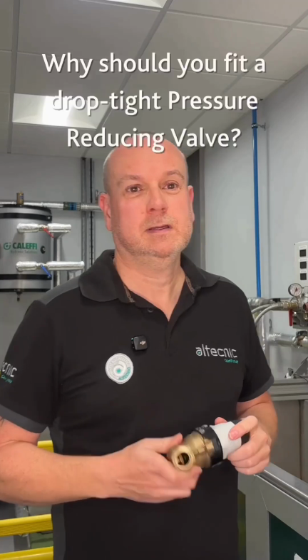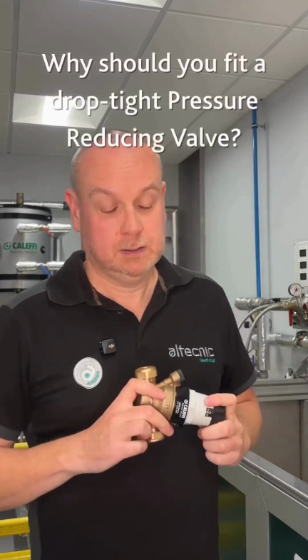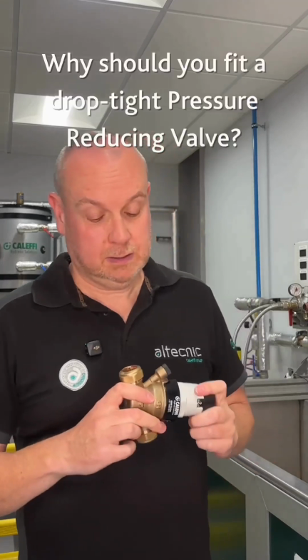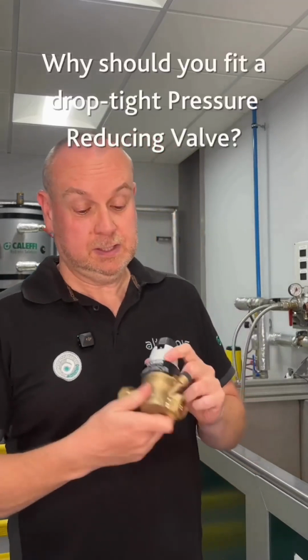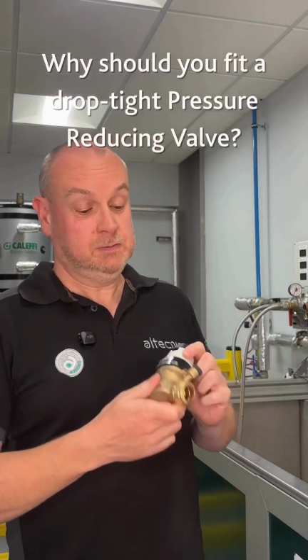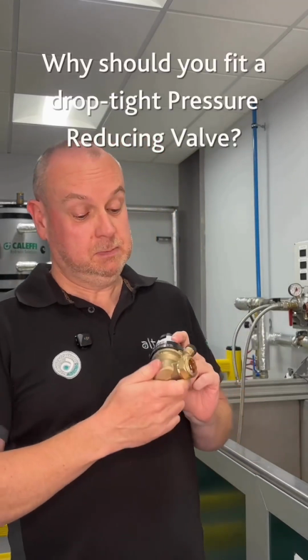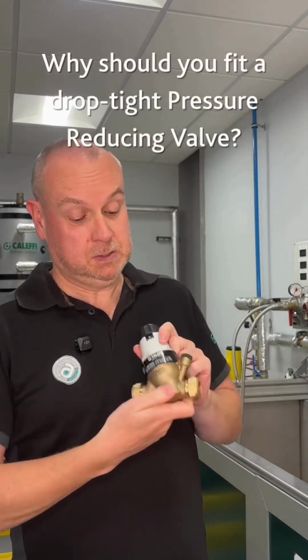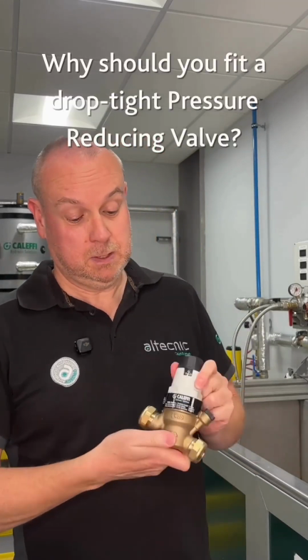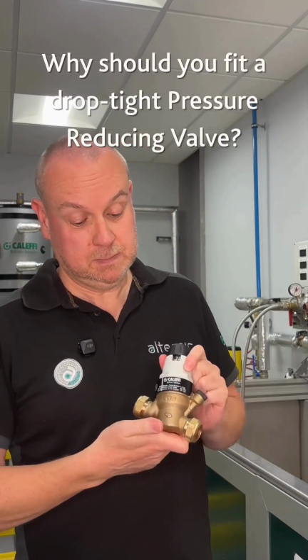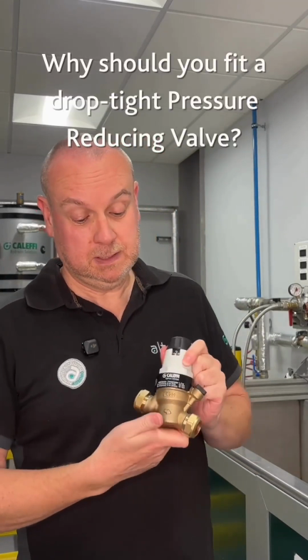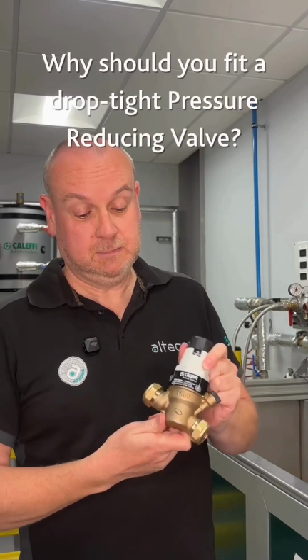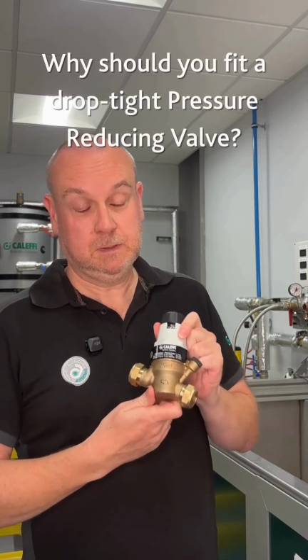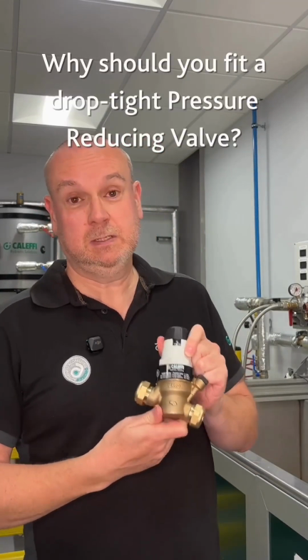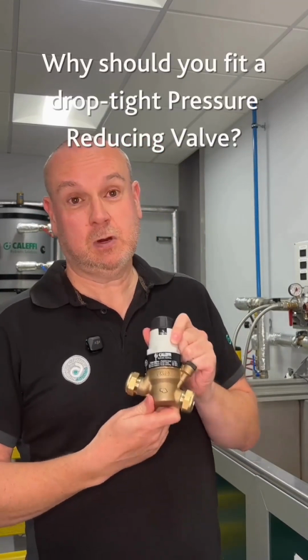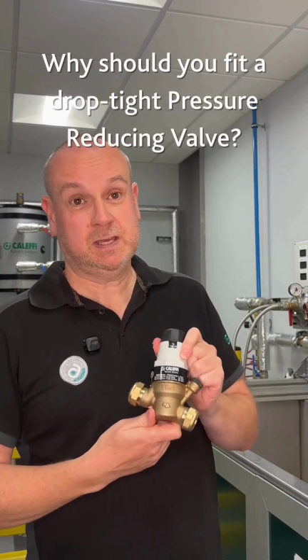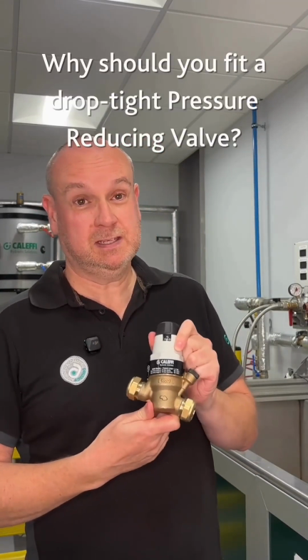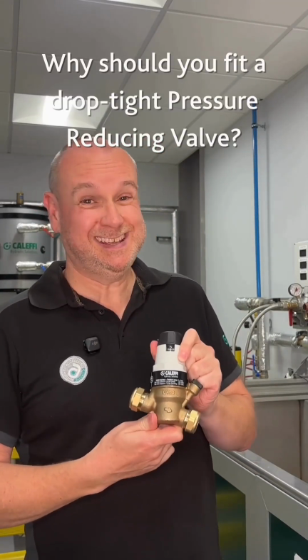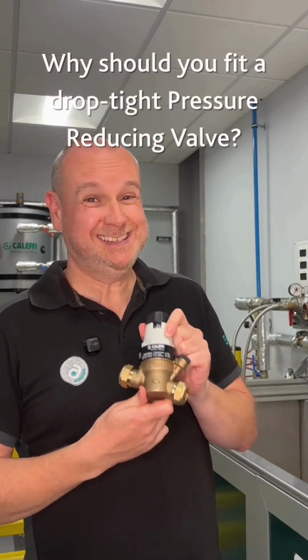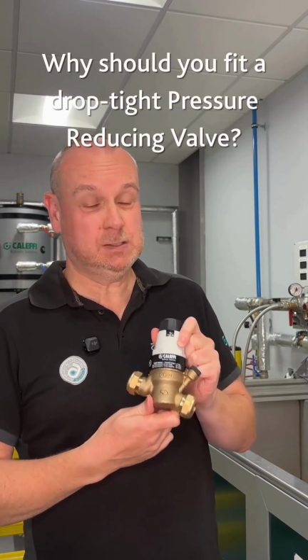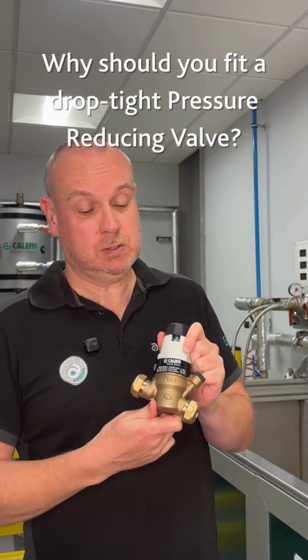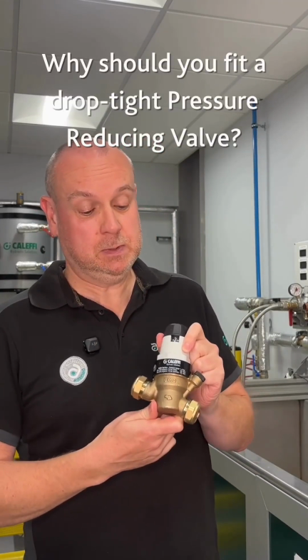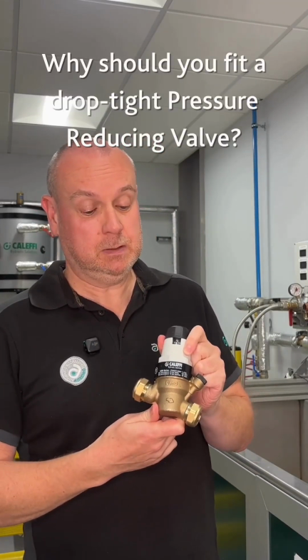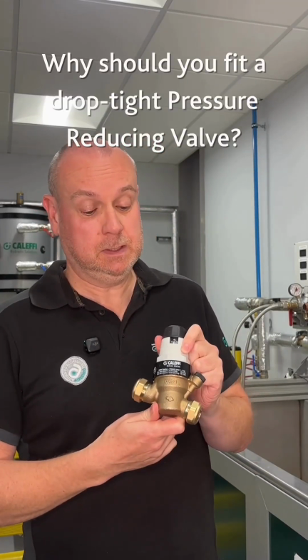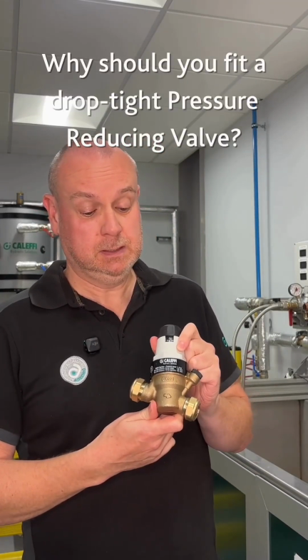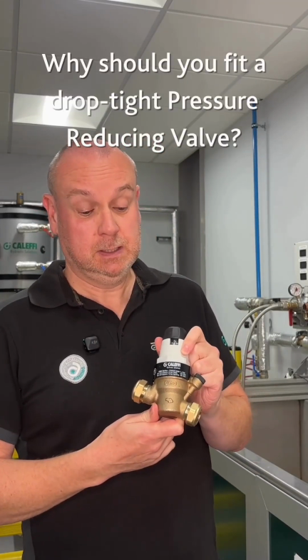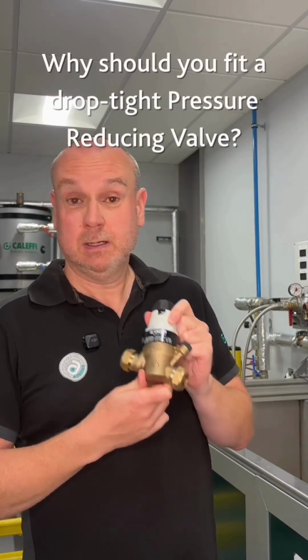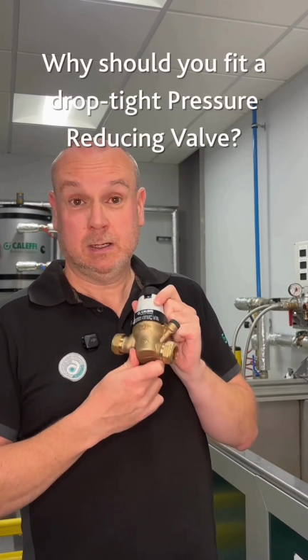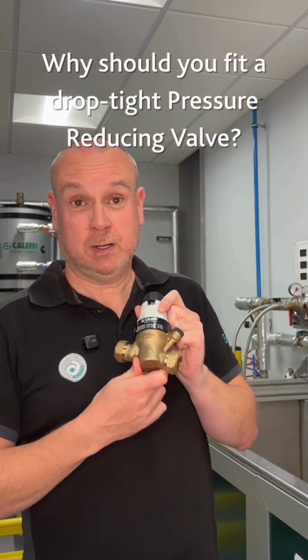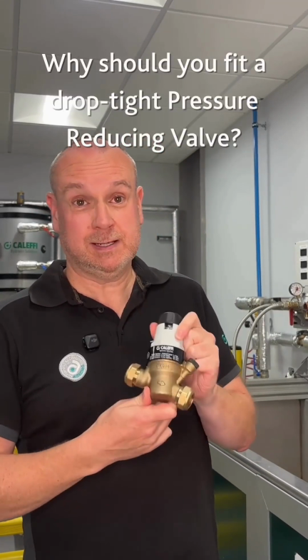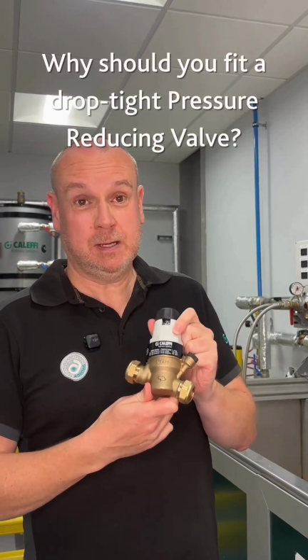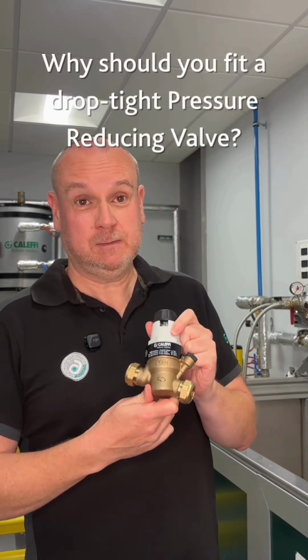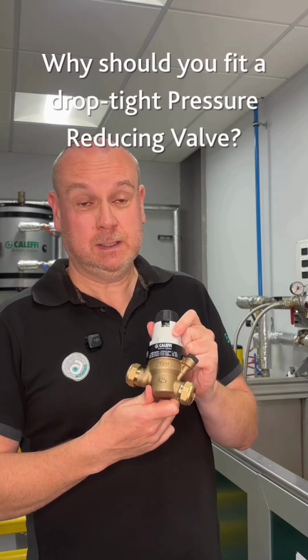So obviously with this one, it's a fully dropped out static control PRV. Now why does that benefit you?